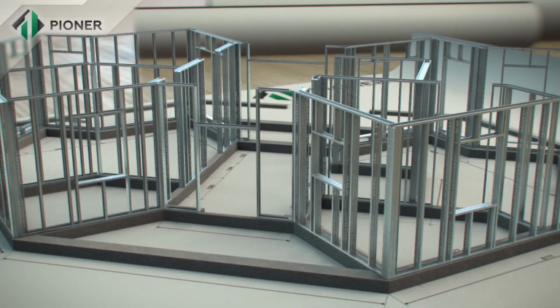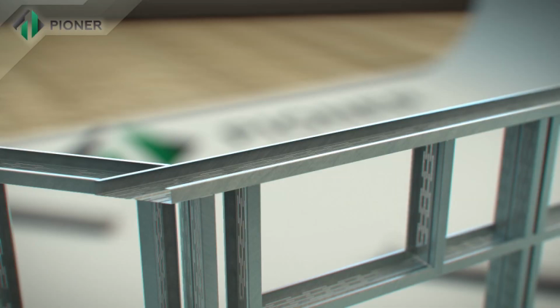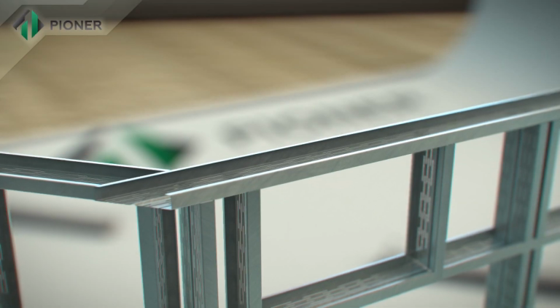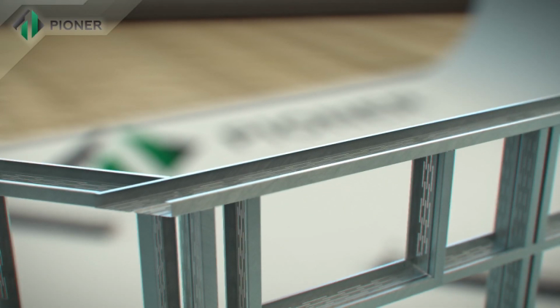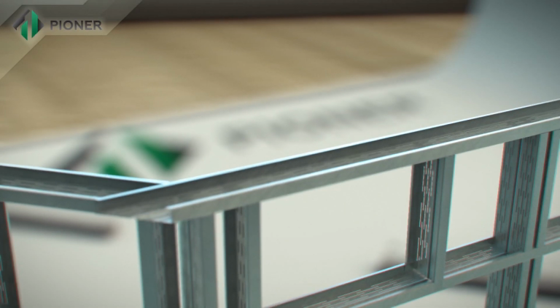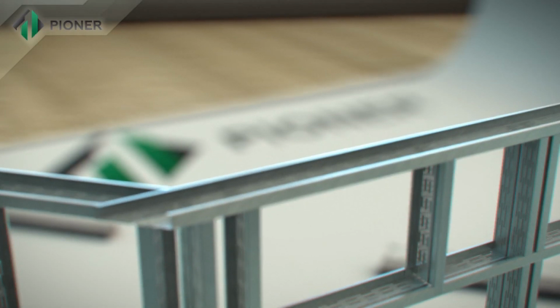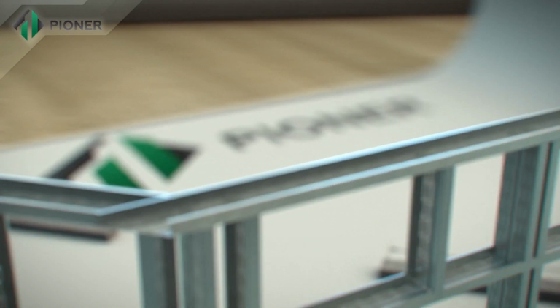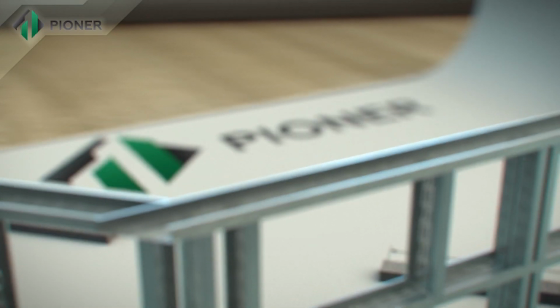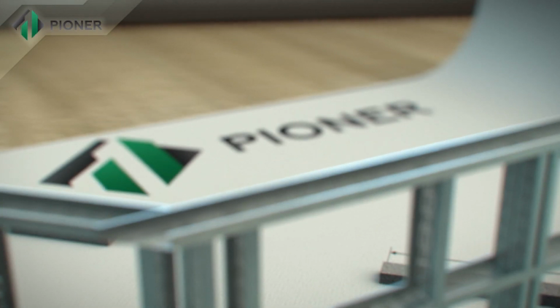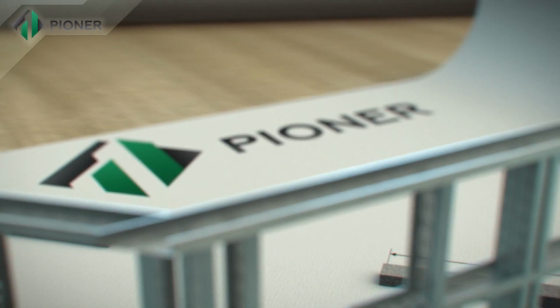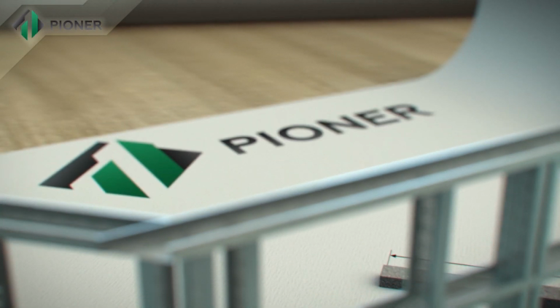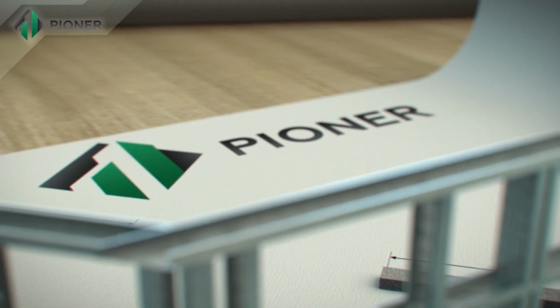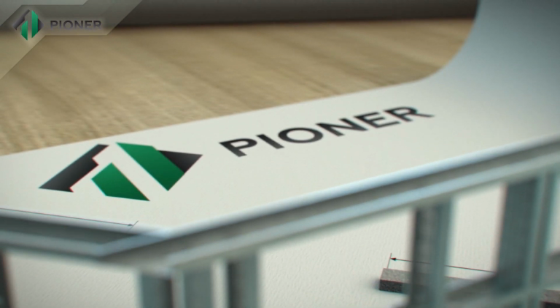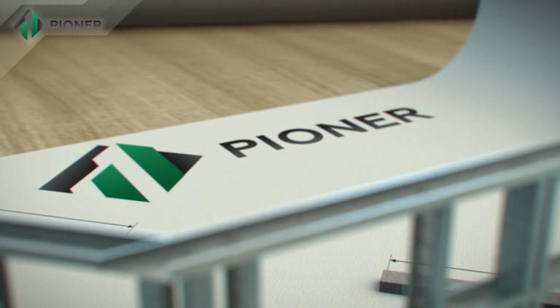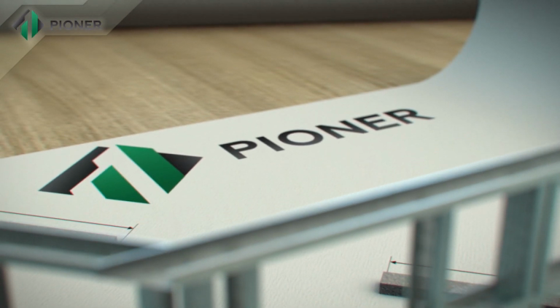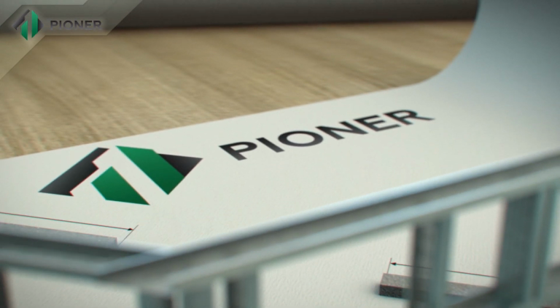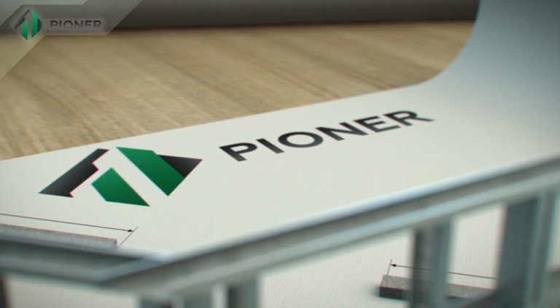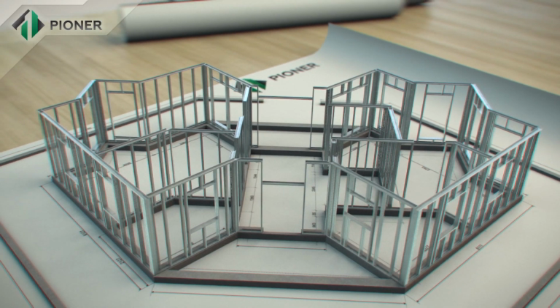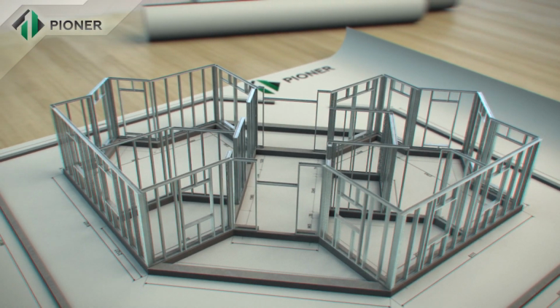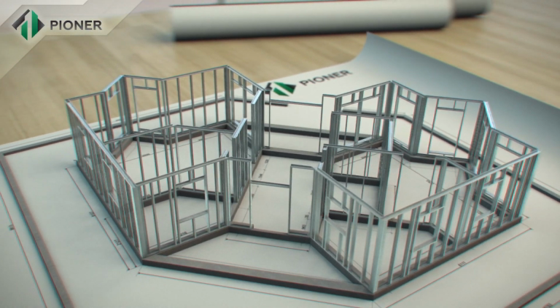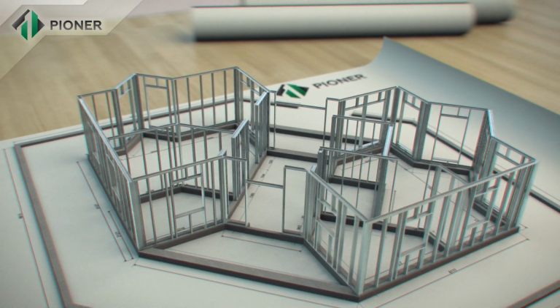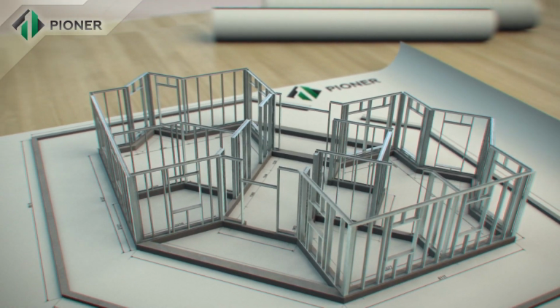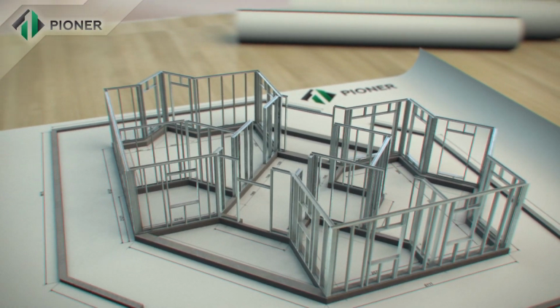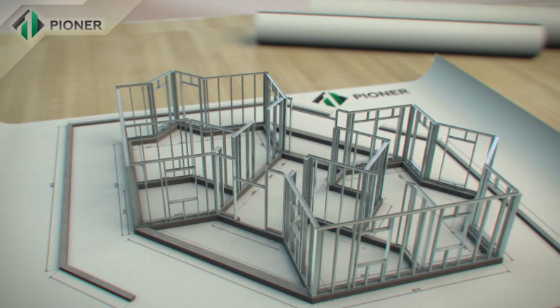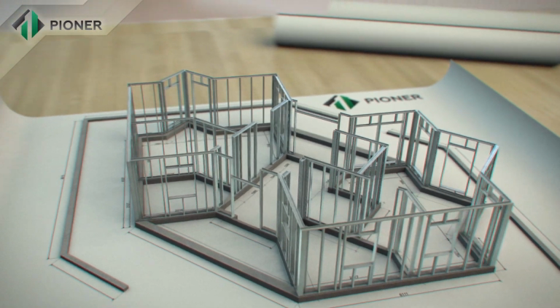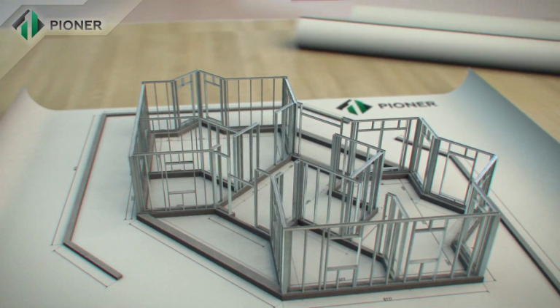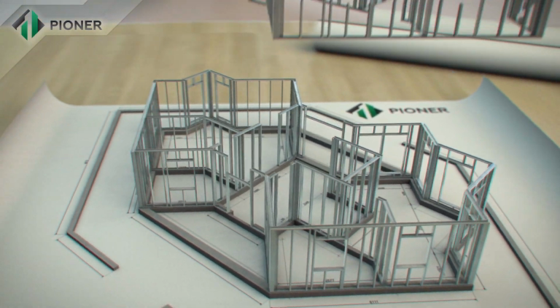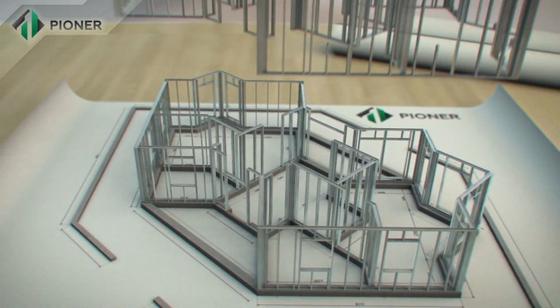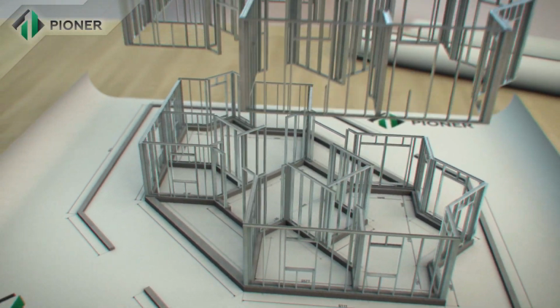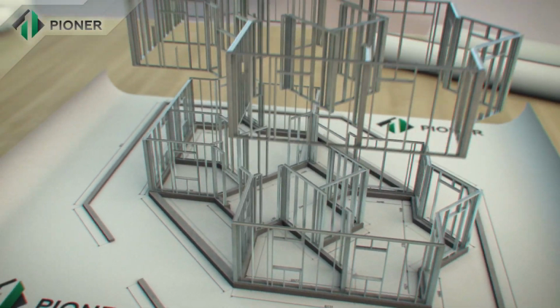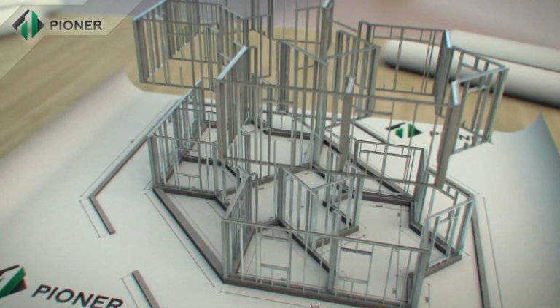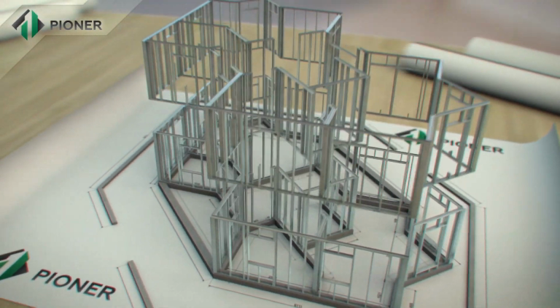A finished basement with an area of 250 square meters can be erected in just 30 days.